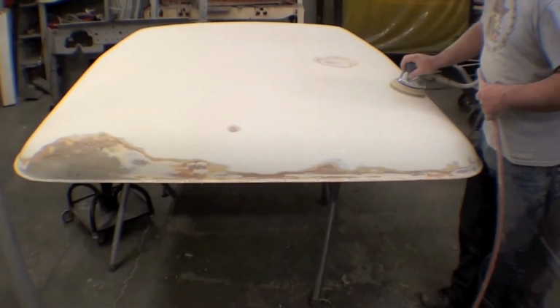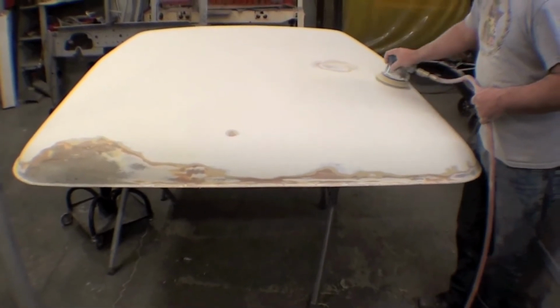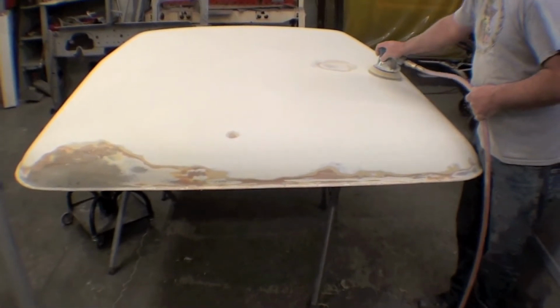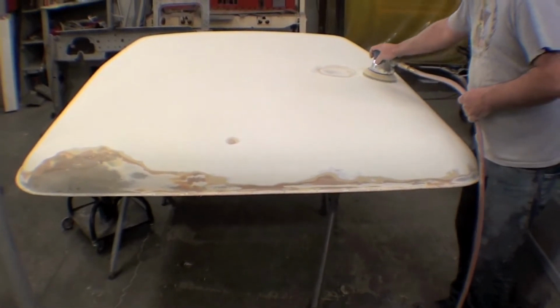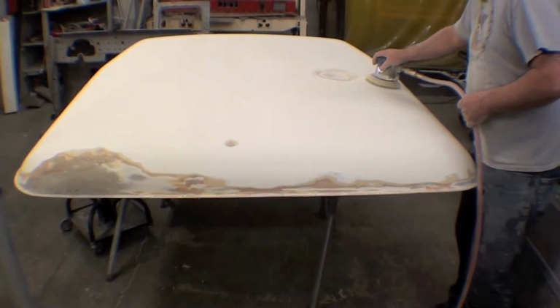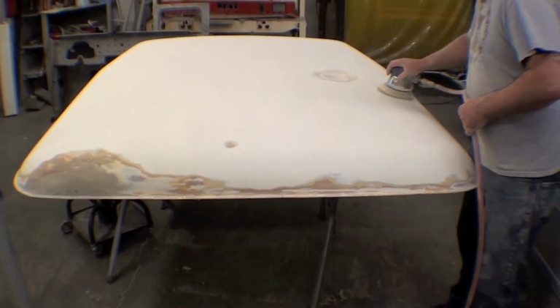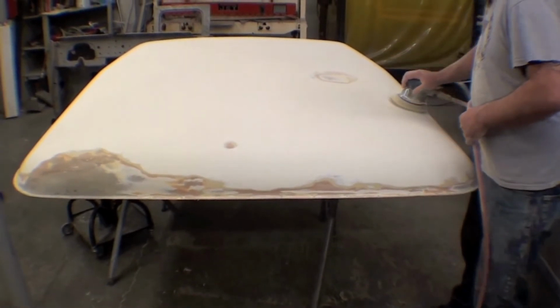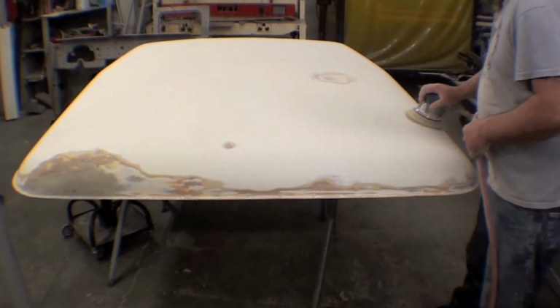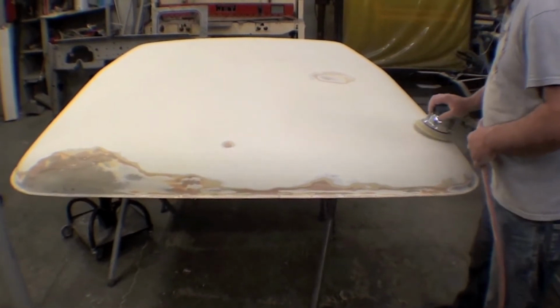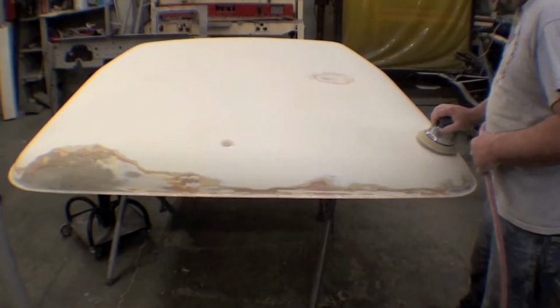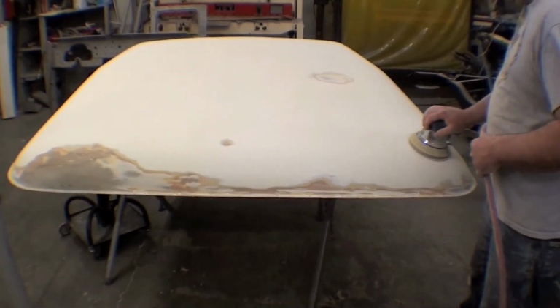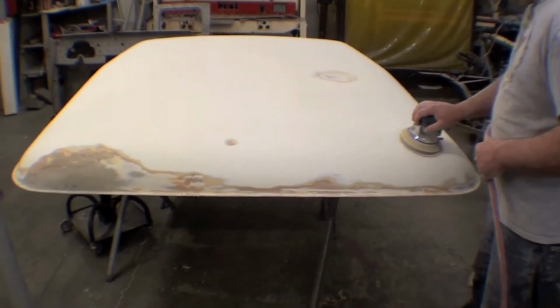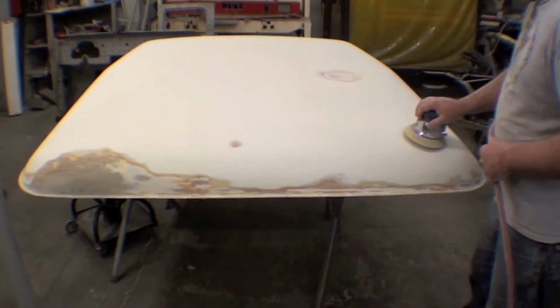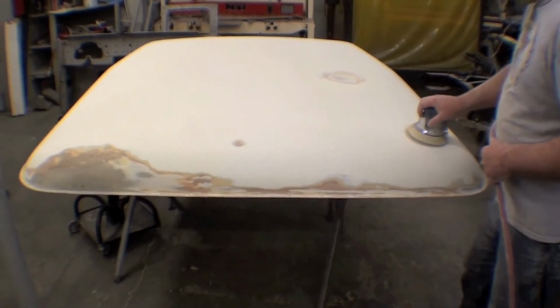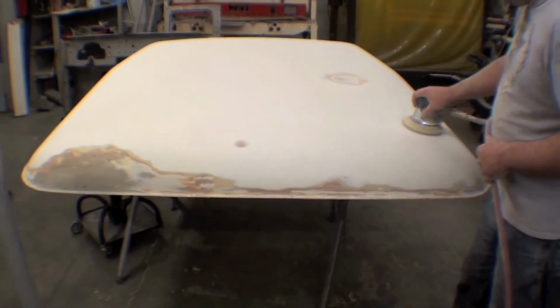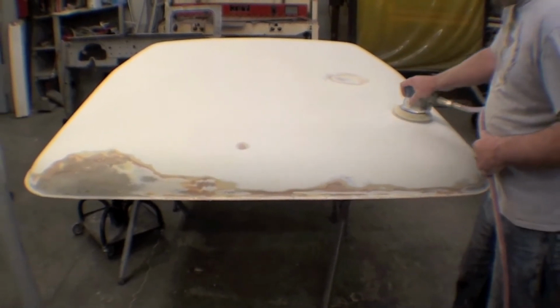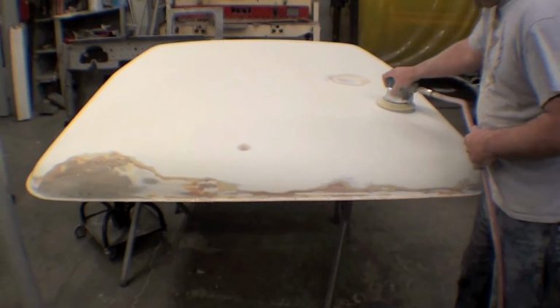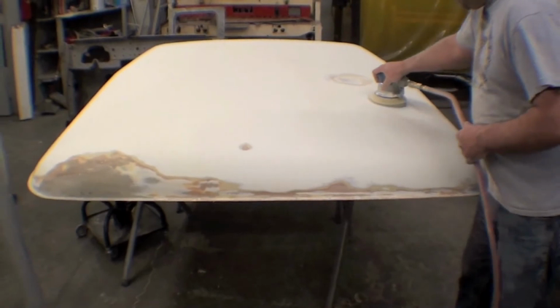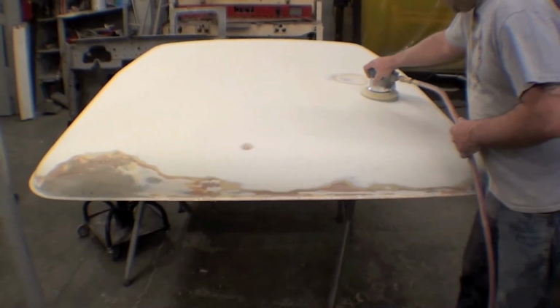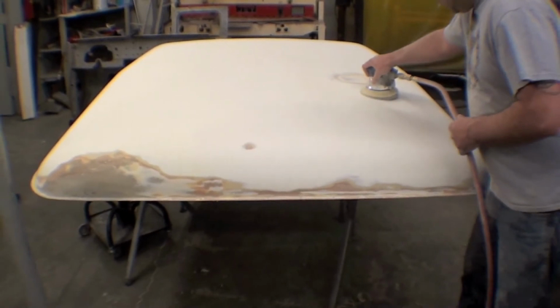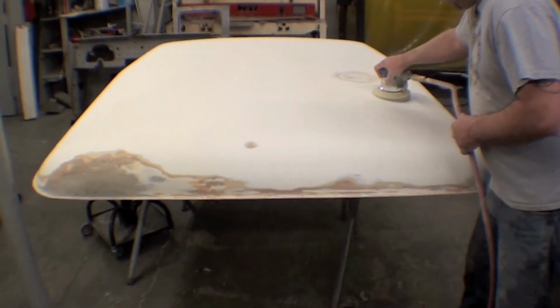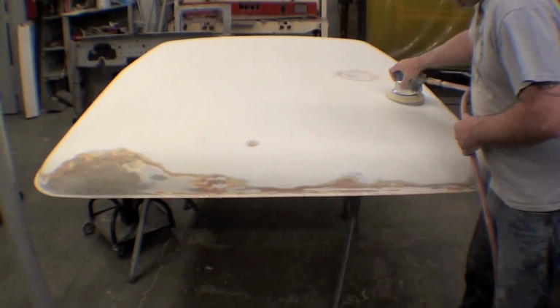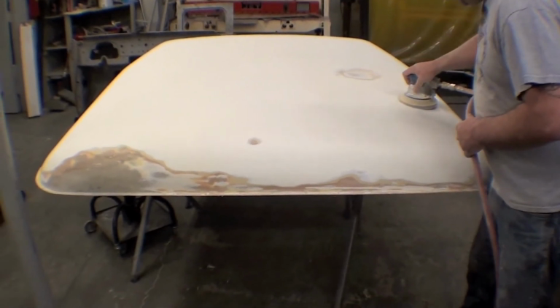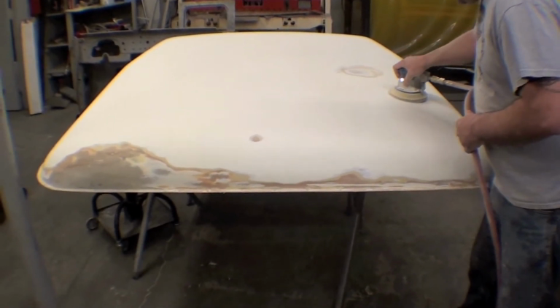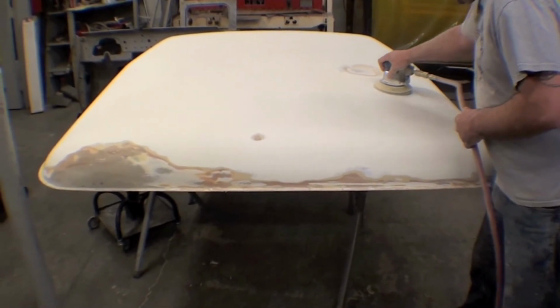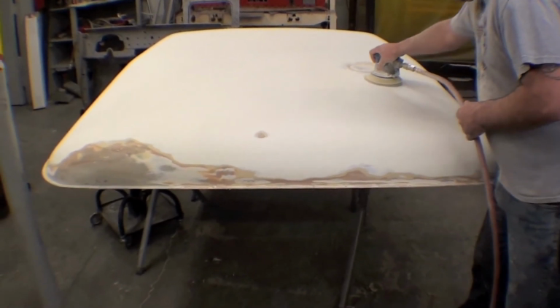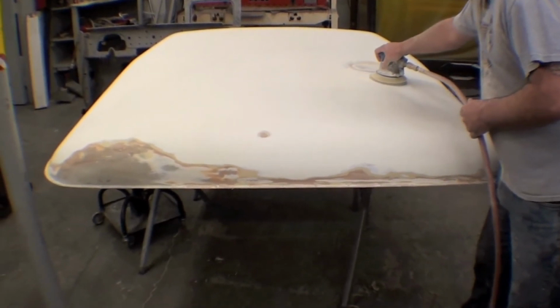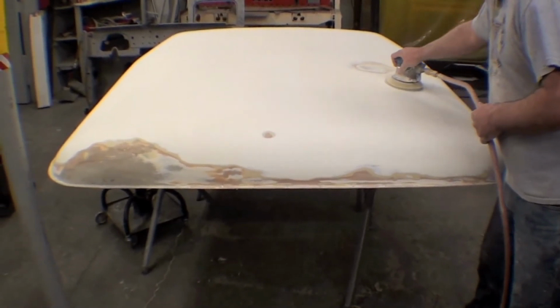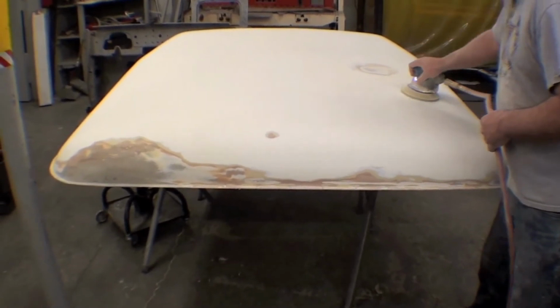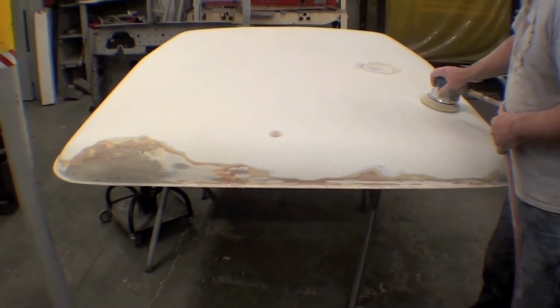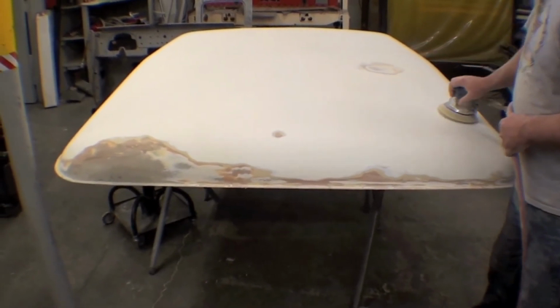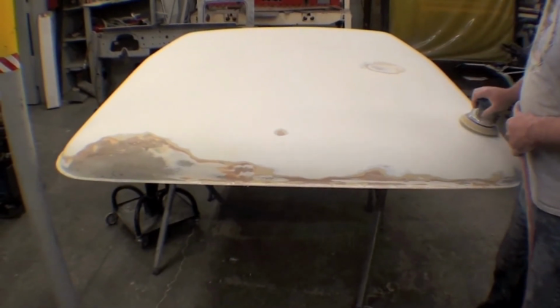So we'll go in and get some primer here, another round of sanding, and then it'll be off to the Syngas white.